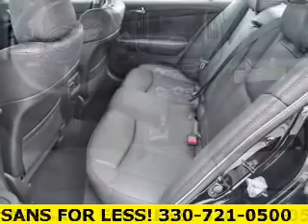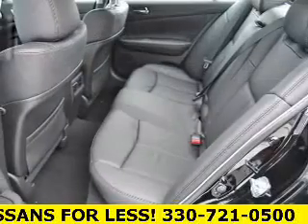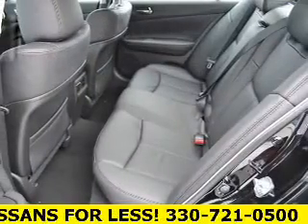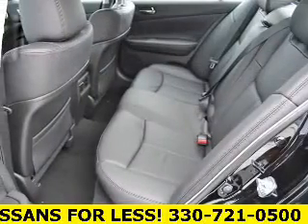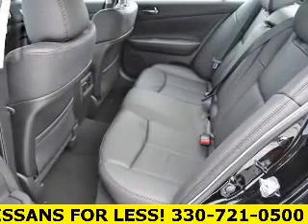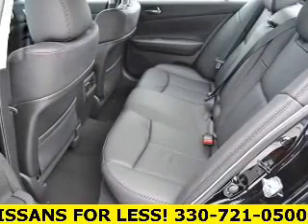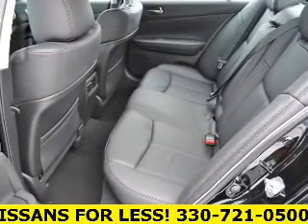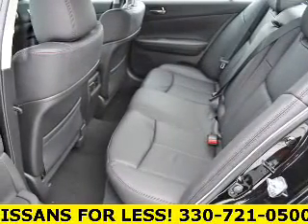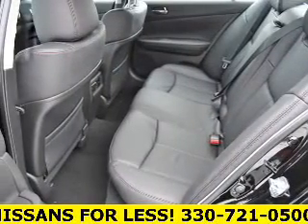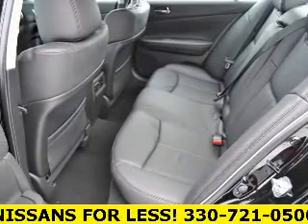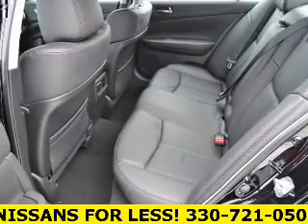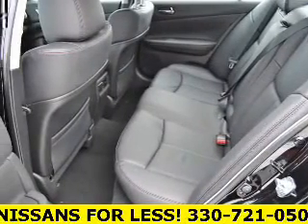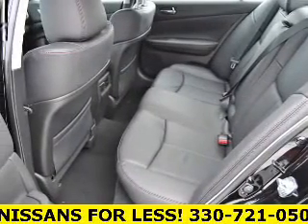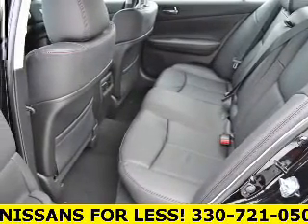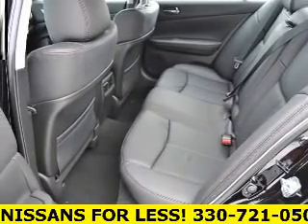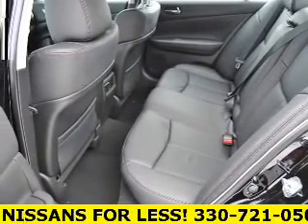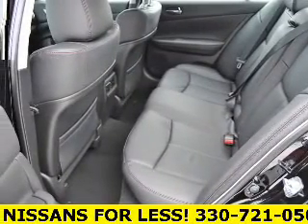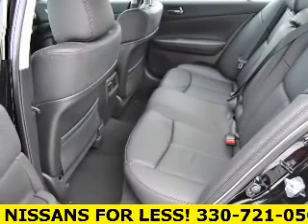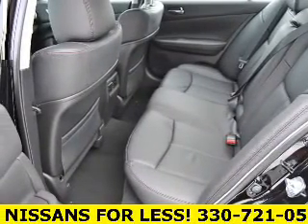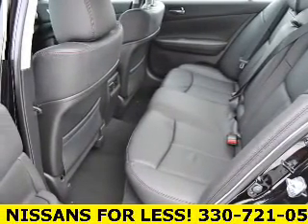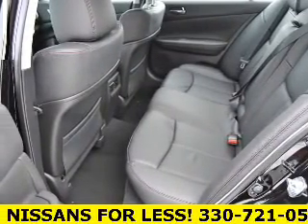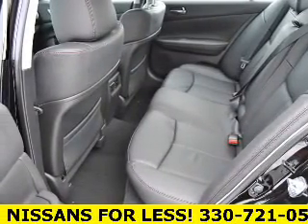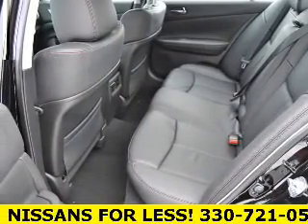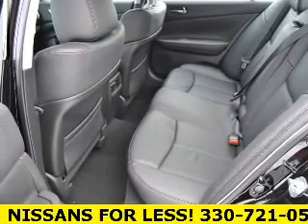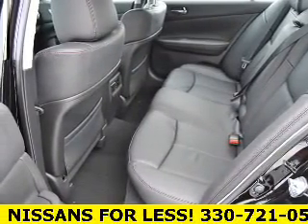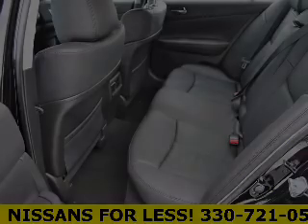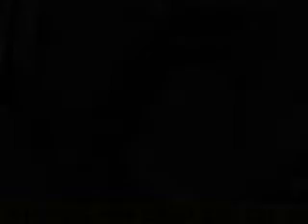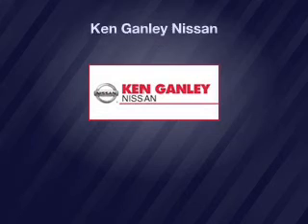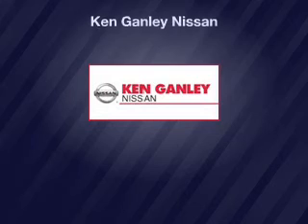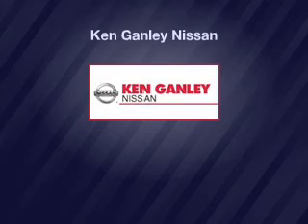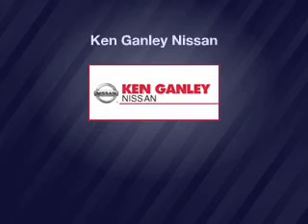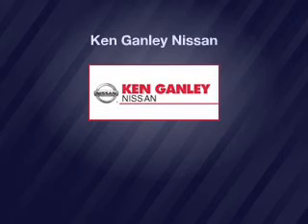Great quality at a great price. Call or click to contact us today. Thank you.